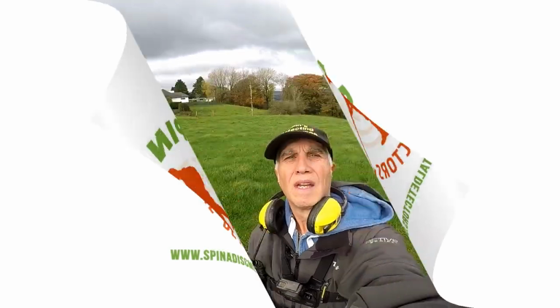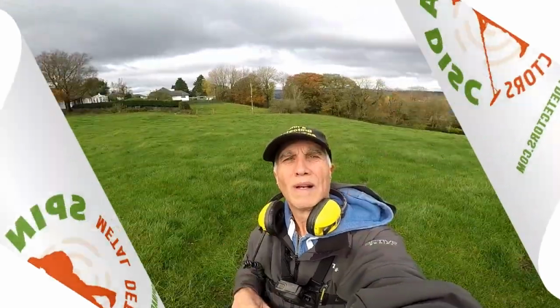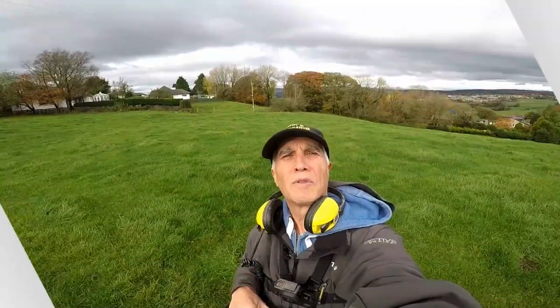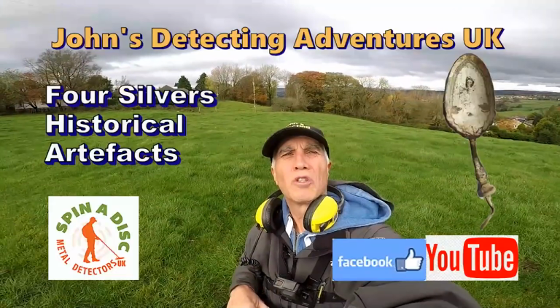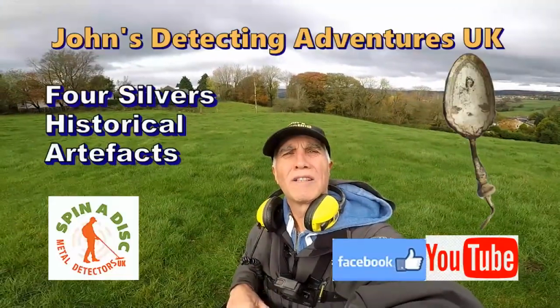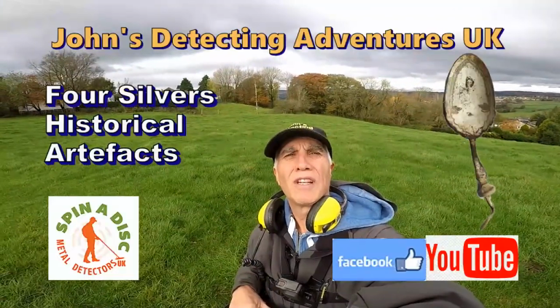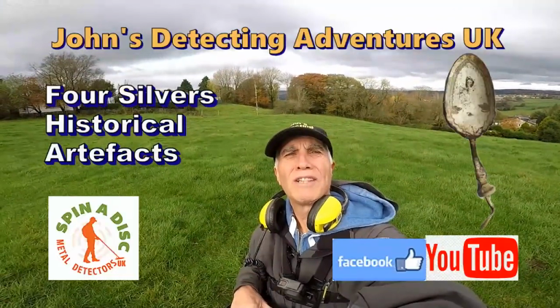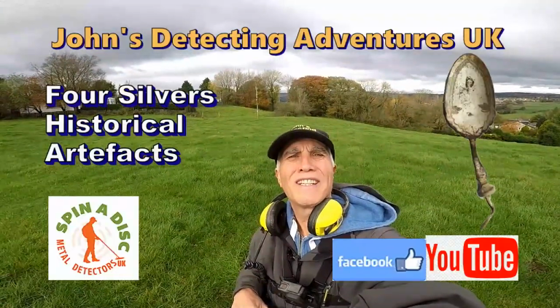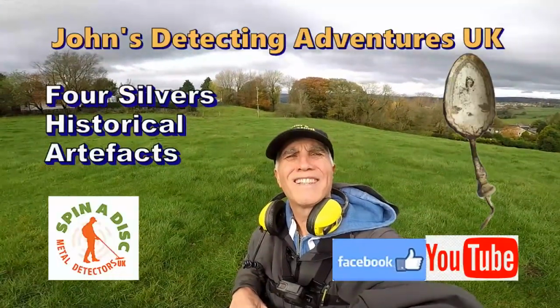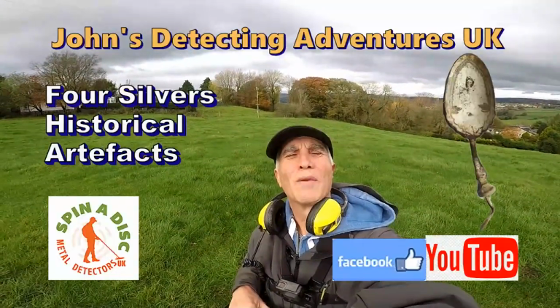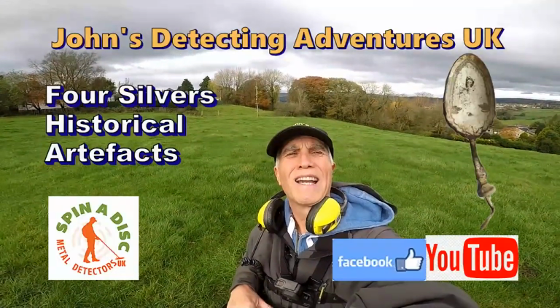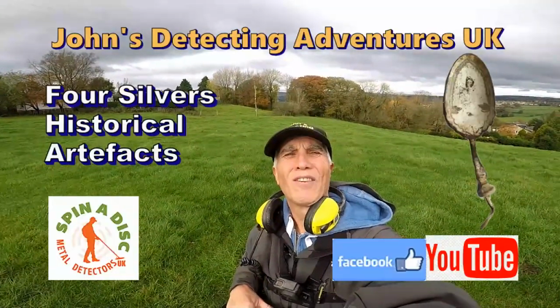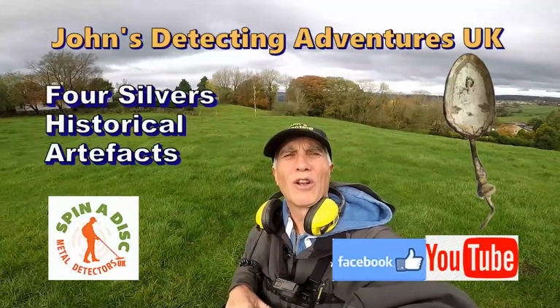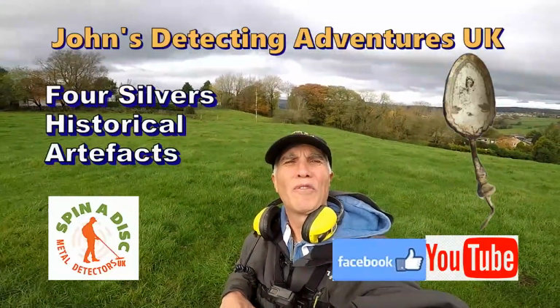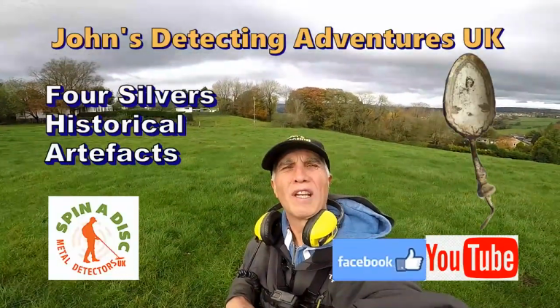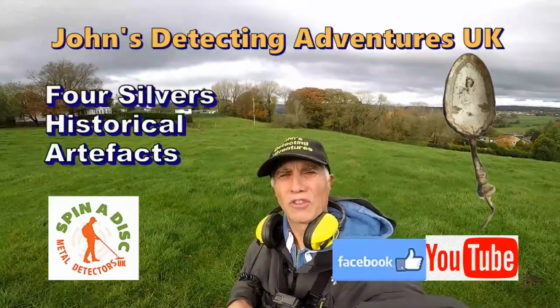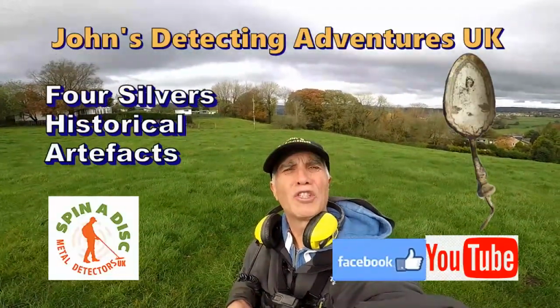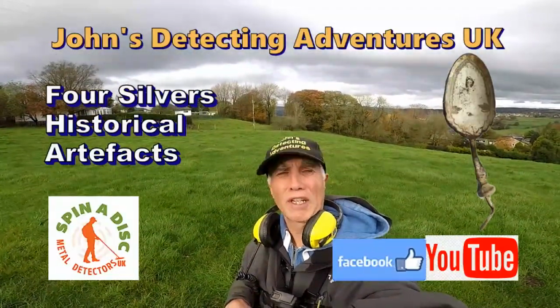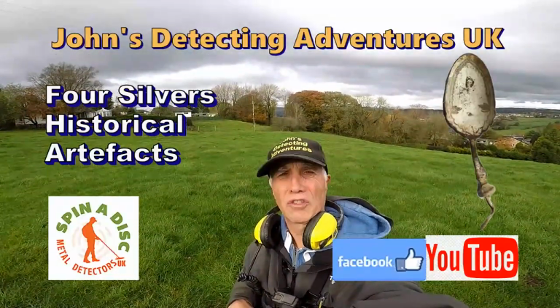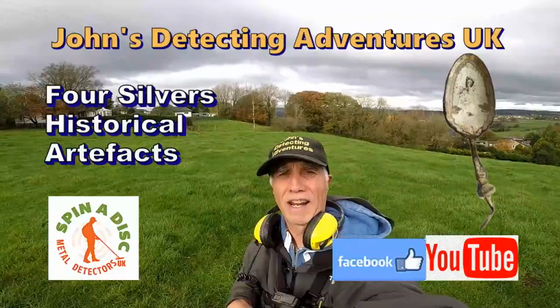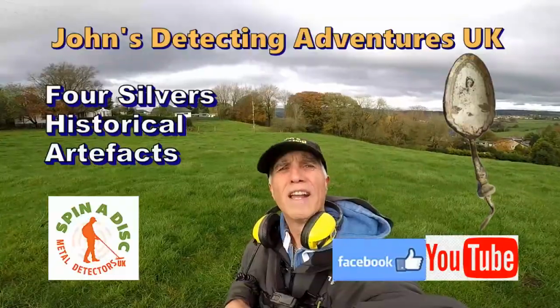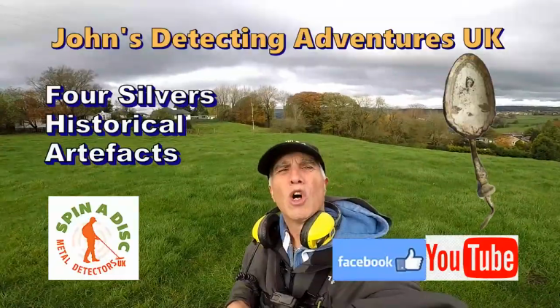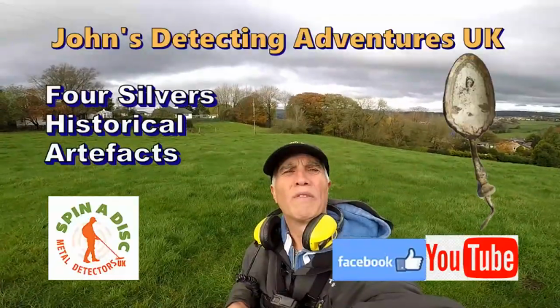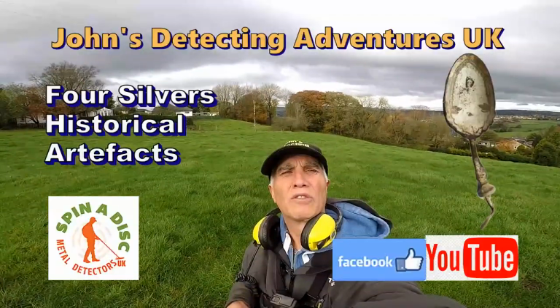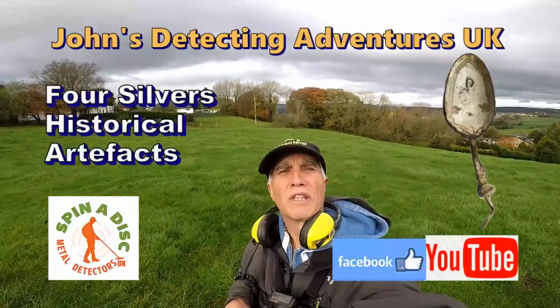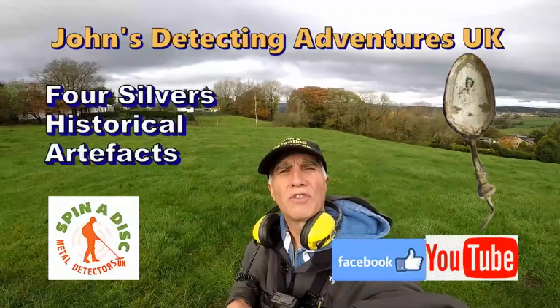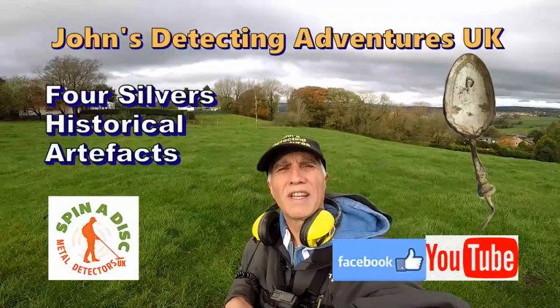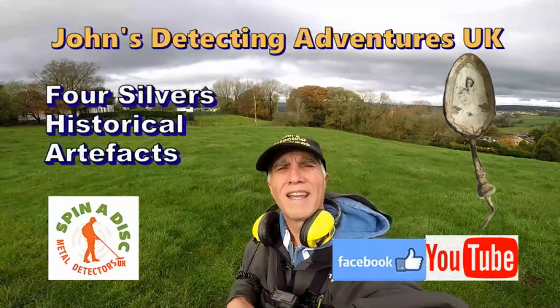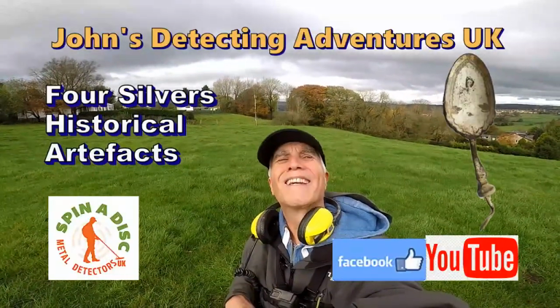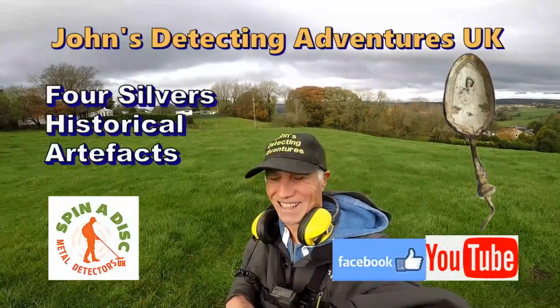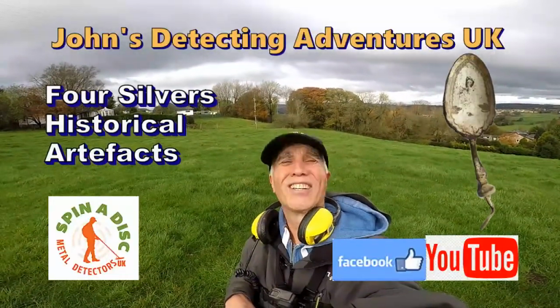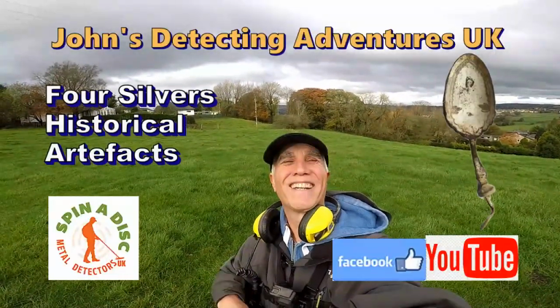Welcome to George's Belt Letting Adventures. Here we are on other fields searching for history. Hope we find something interesting. Catch you later.